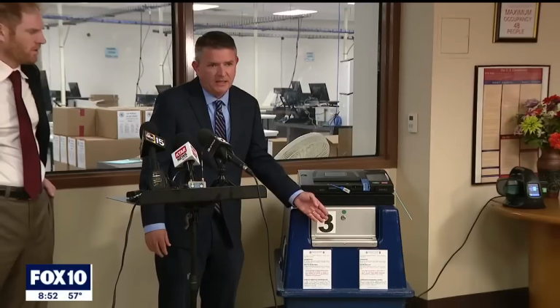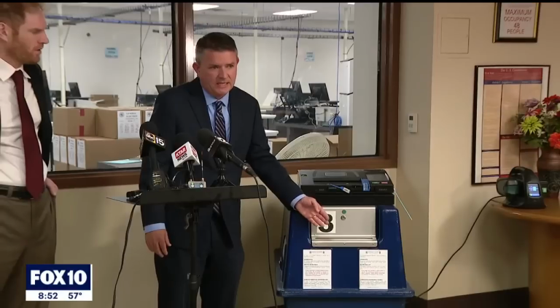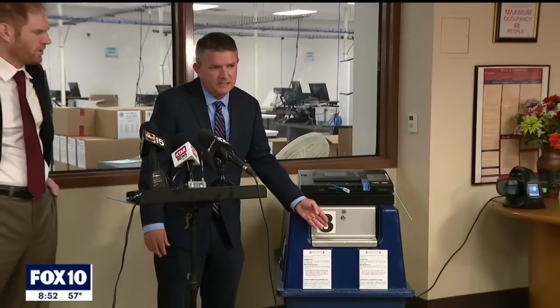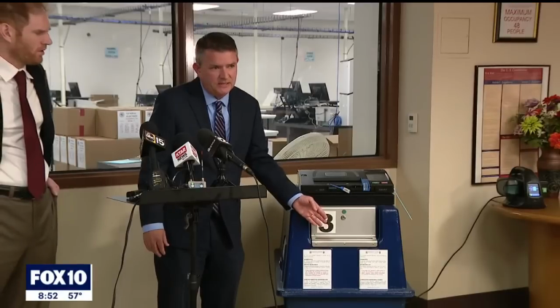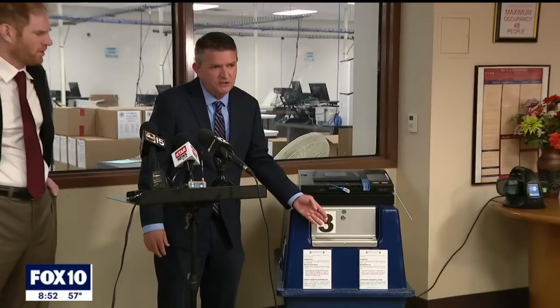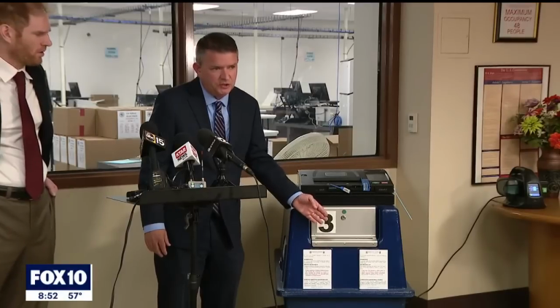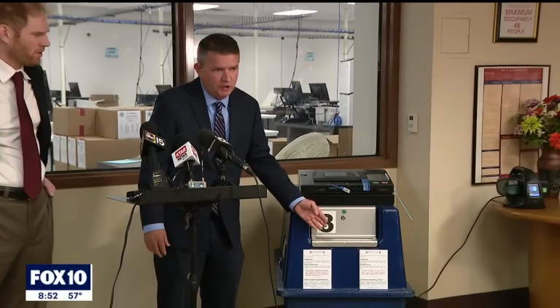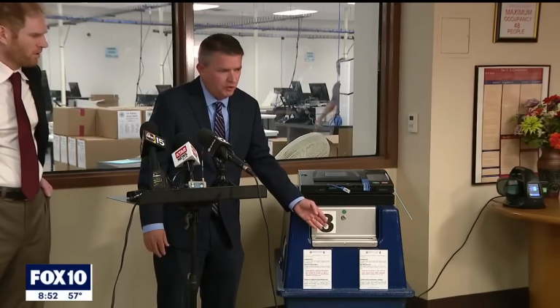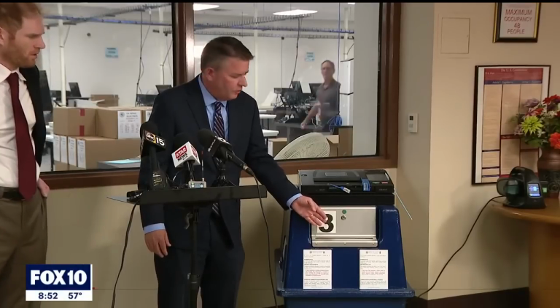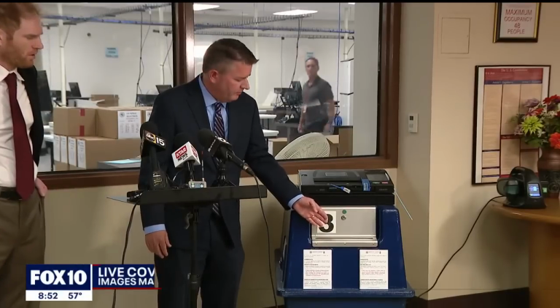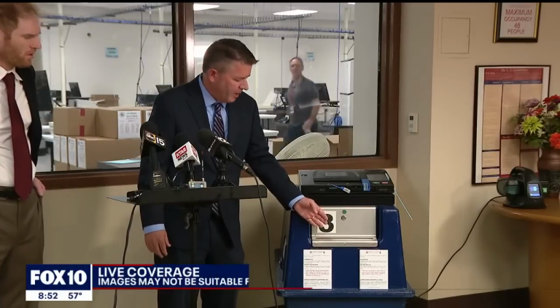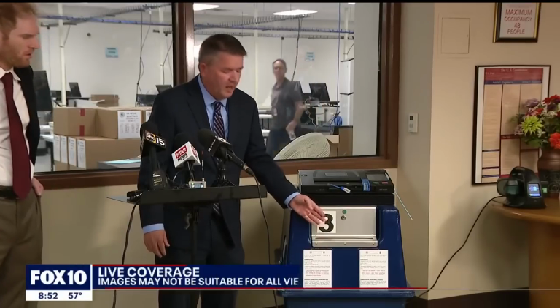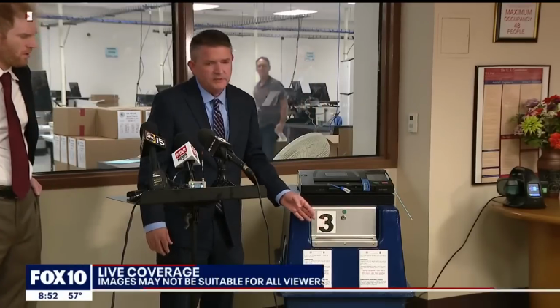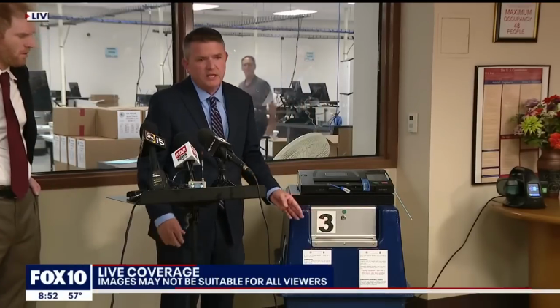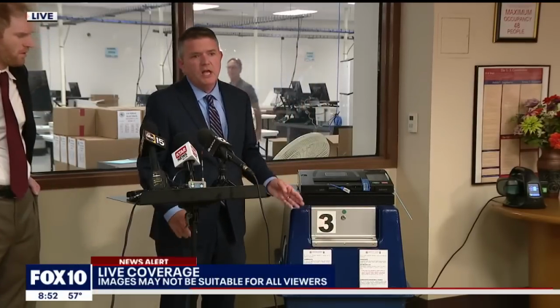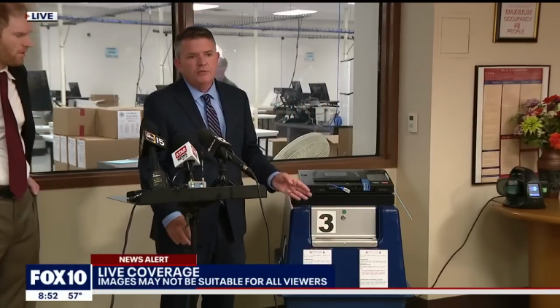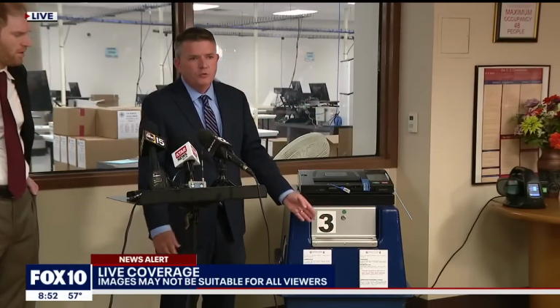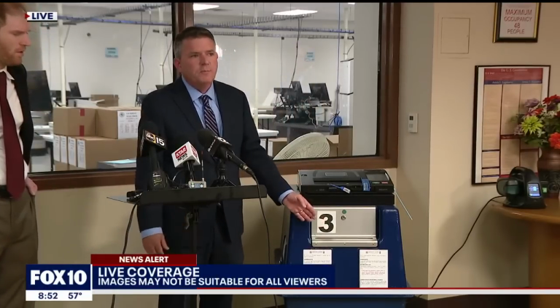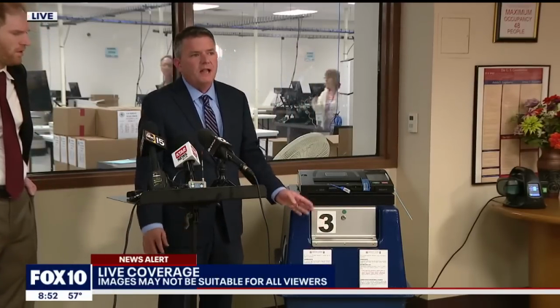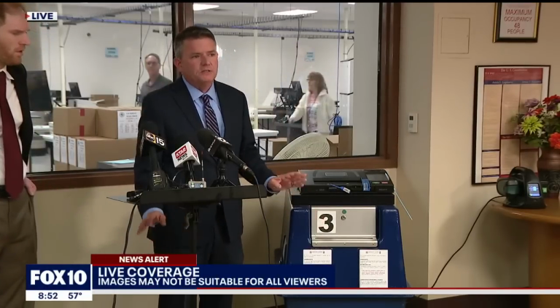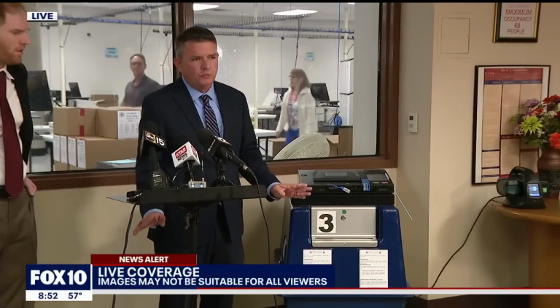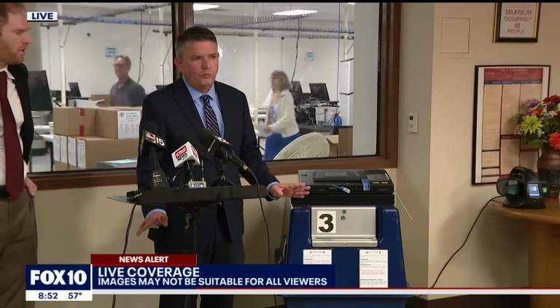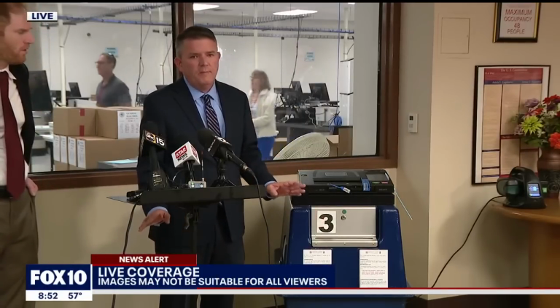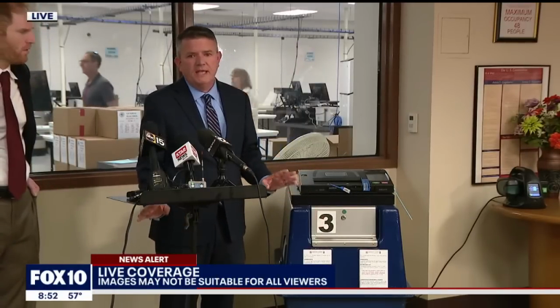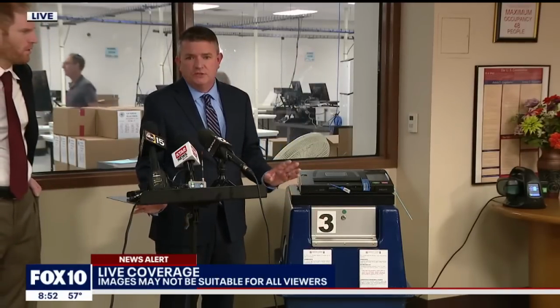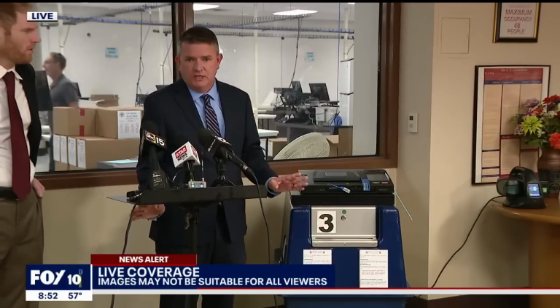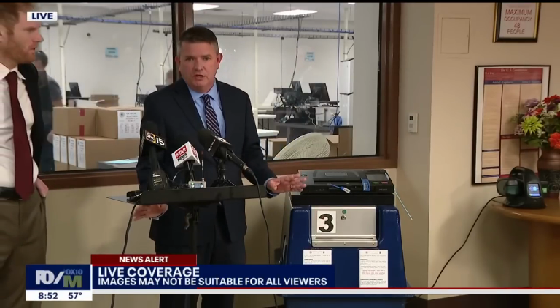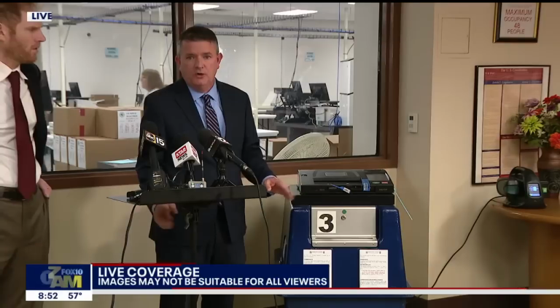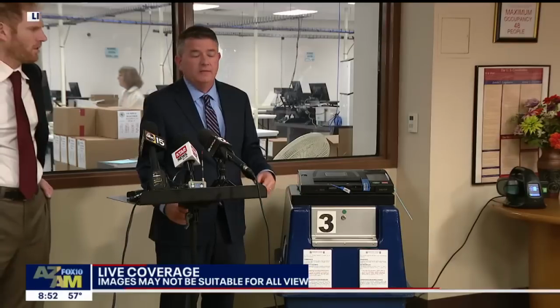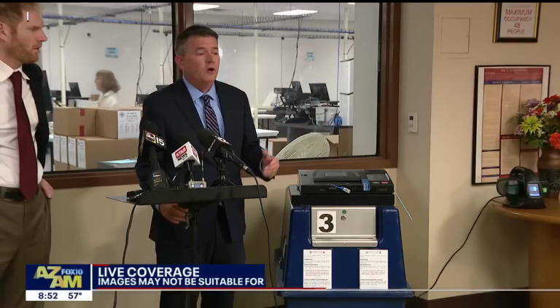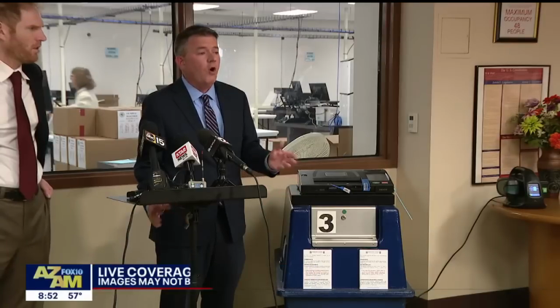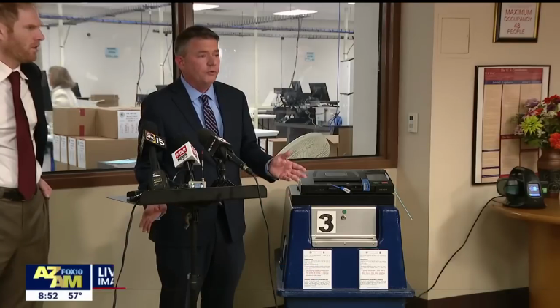This conference now — the County Recorder's office is addressing some issues we told you about with tabulation machines, and they're speaking about it now. Let's listen.